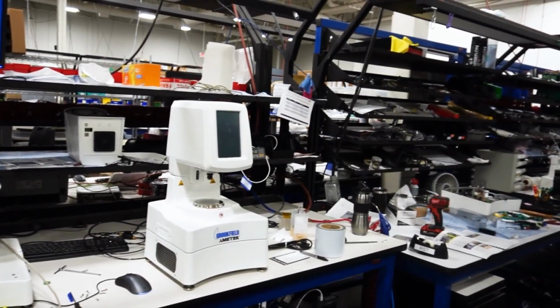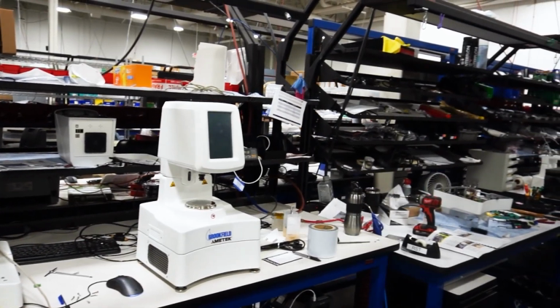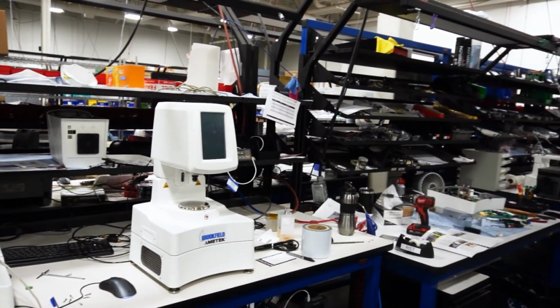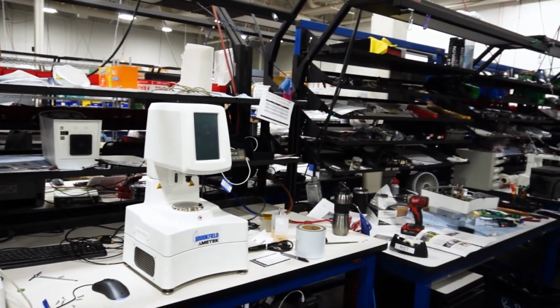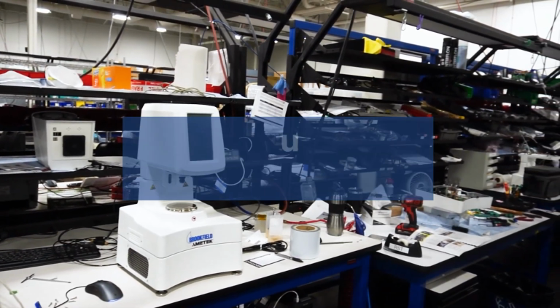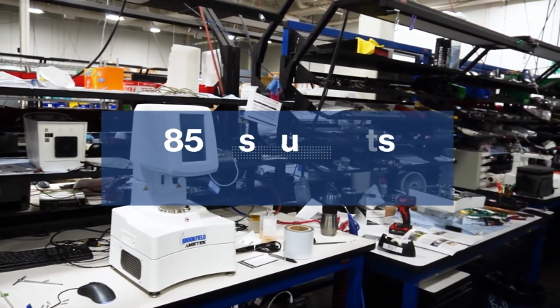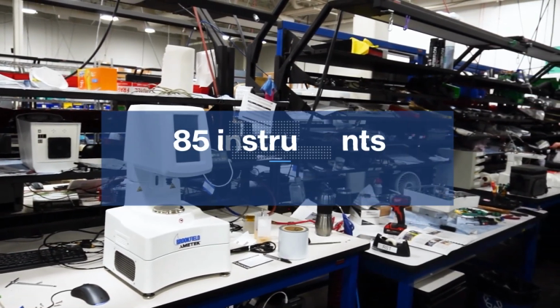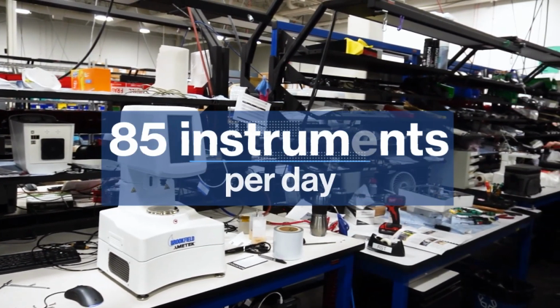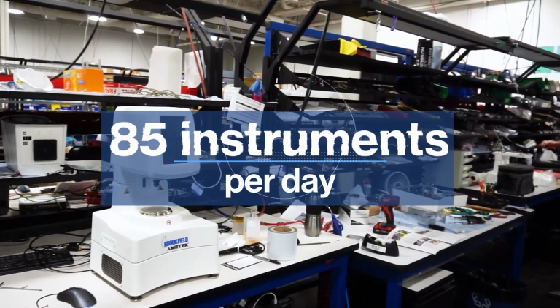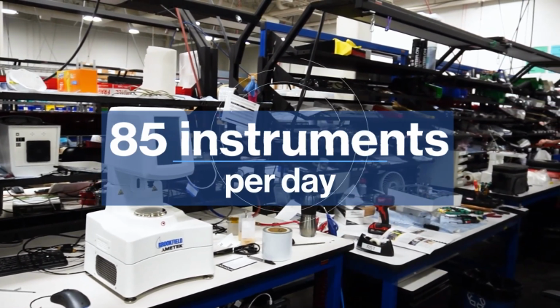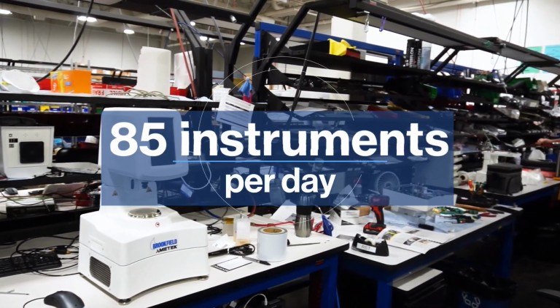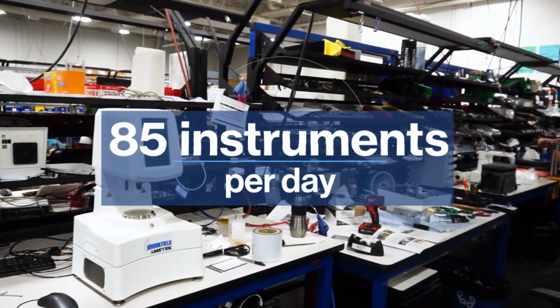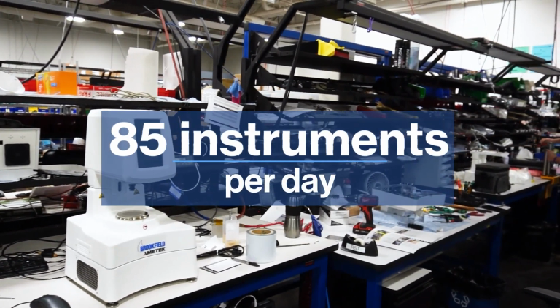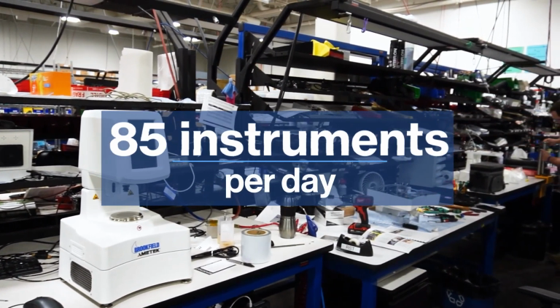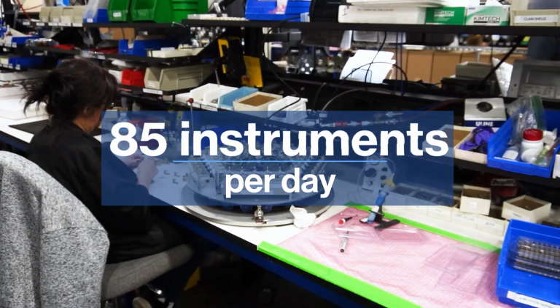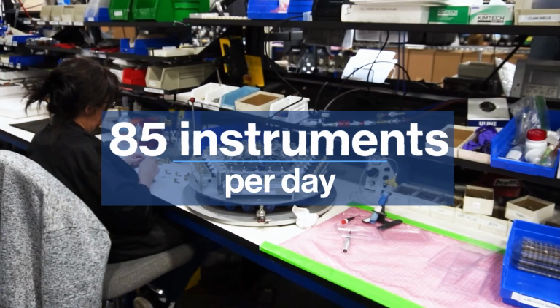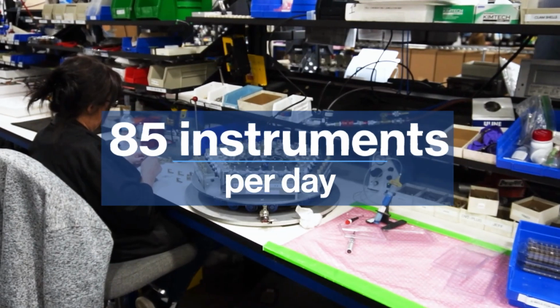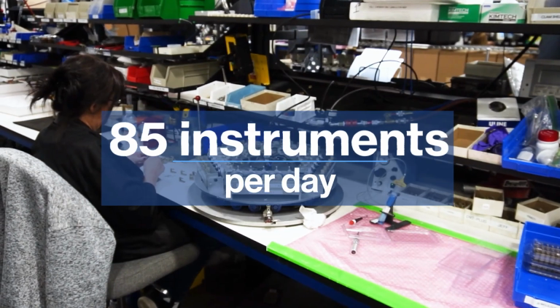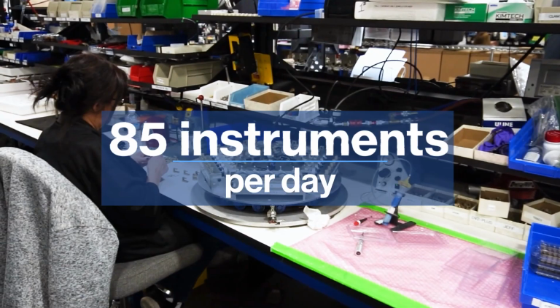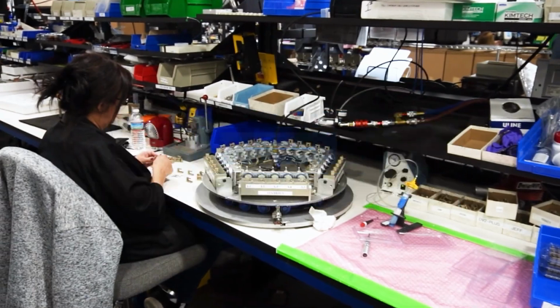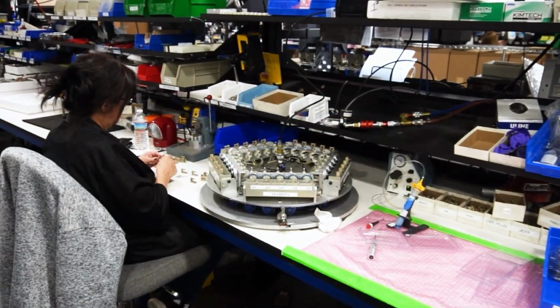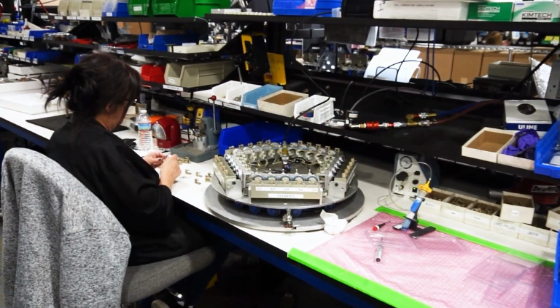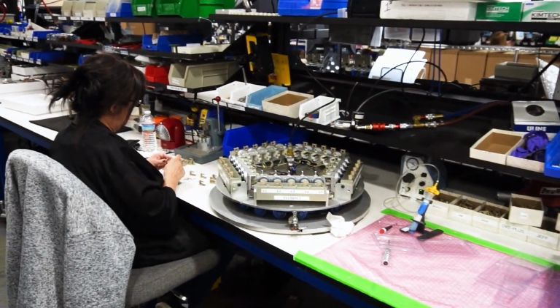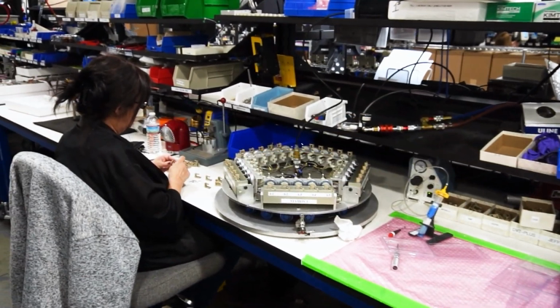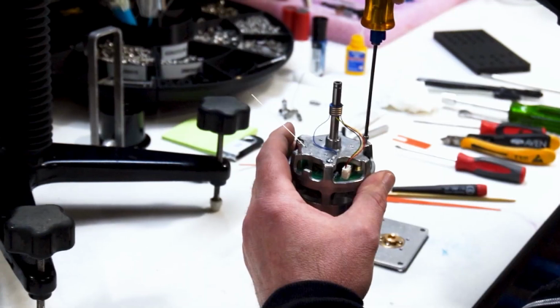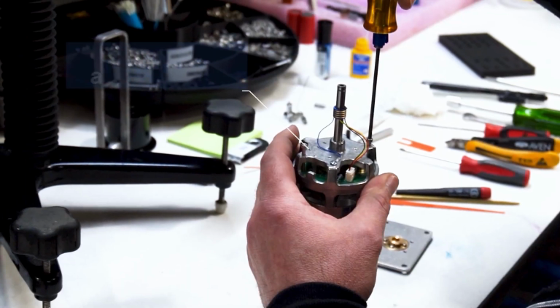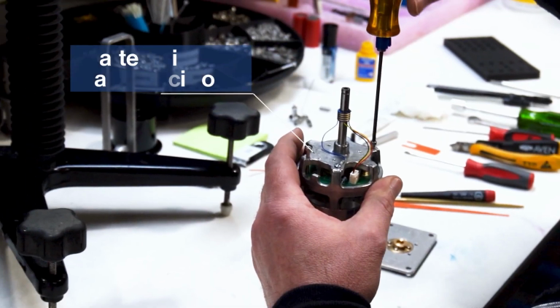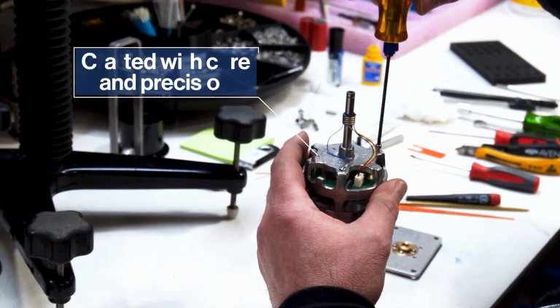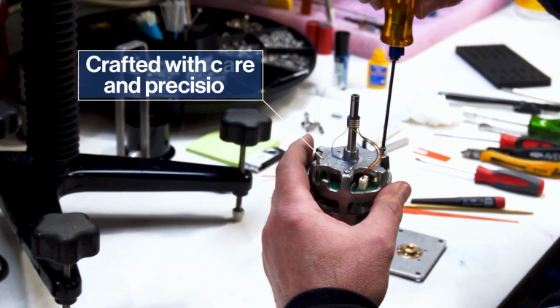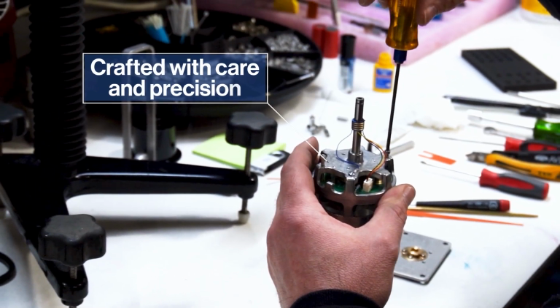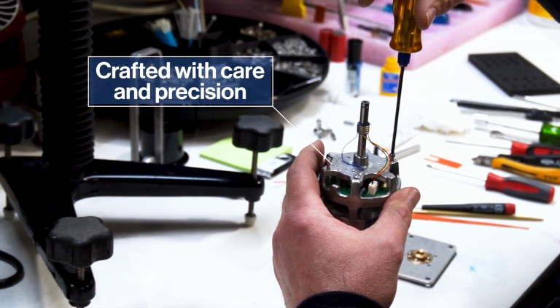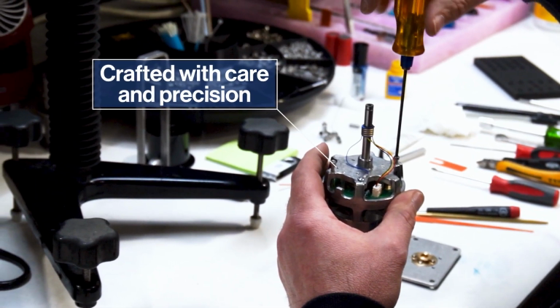On average, 85 instruments are produced daily, each crafted with utmost care and precision.